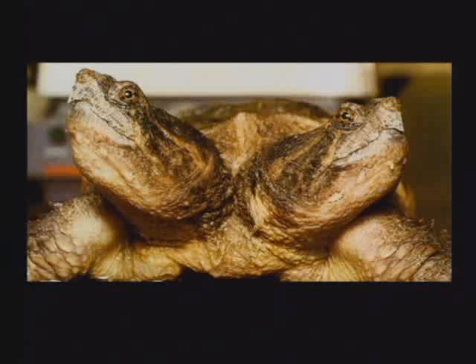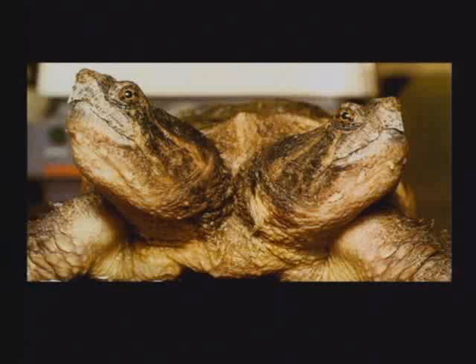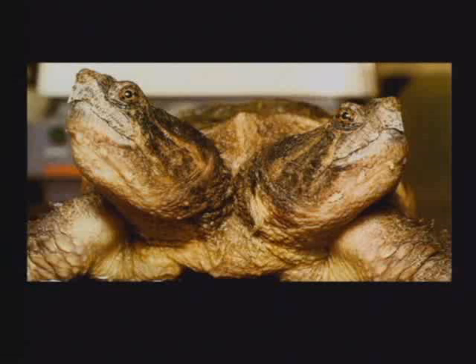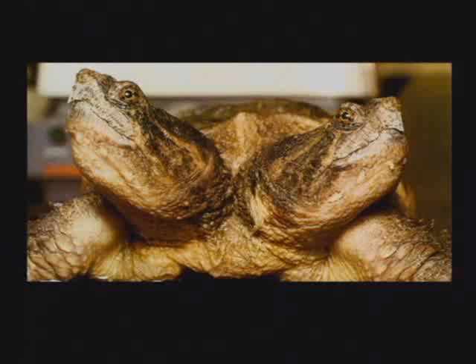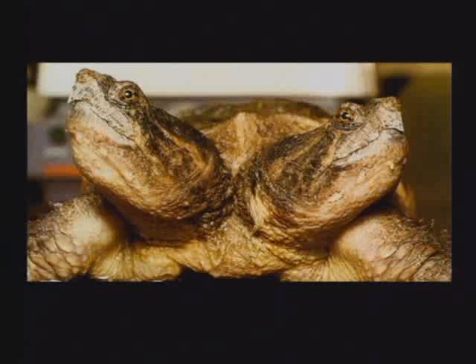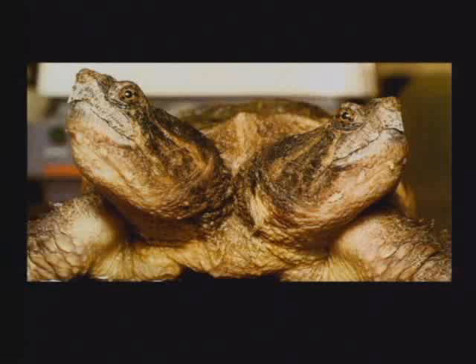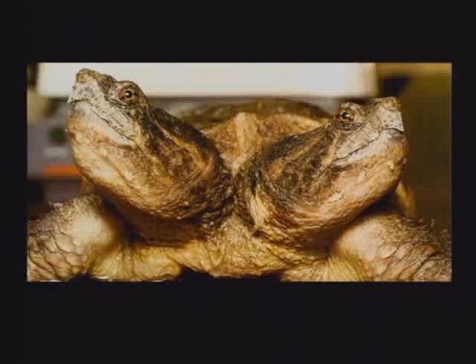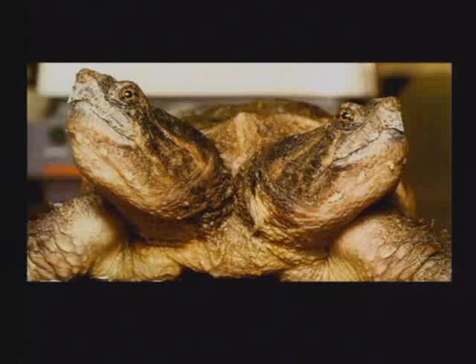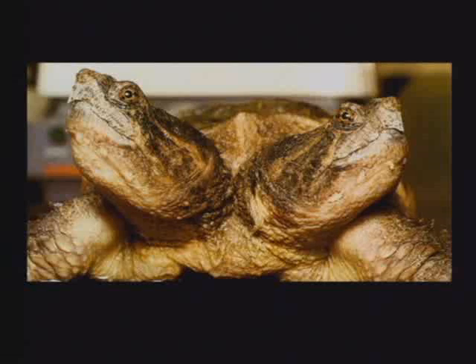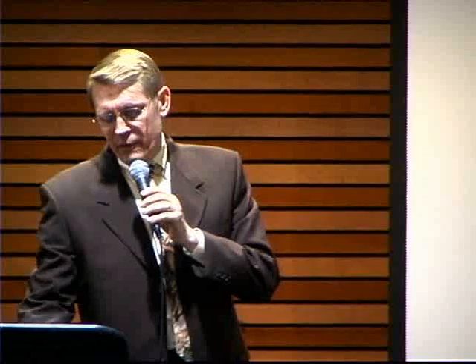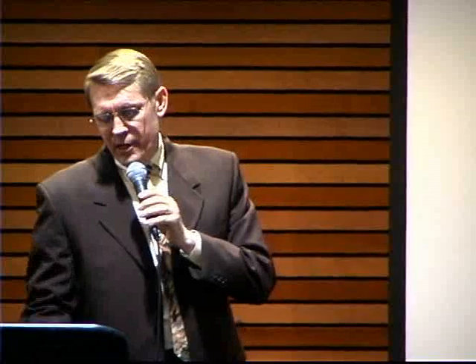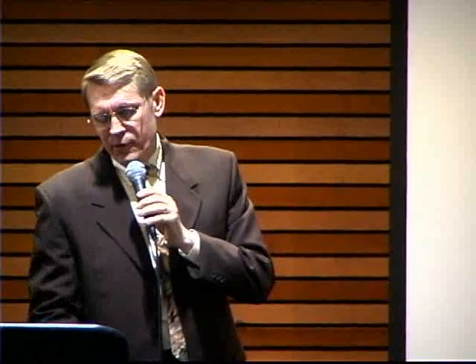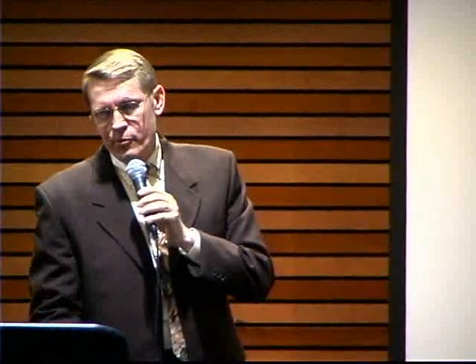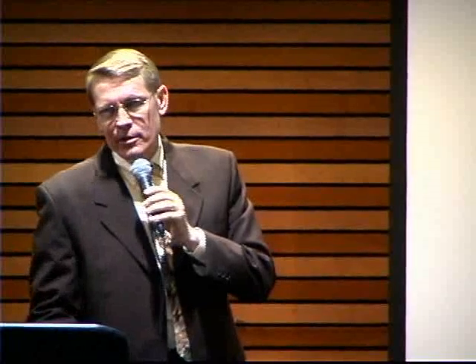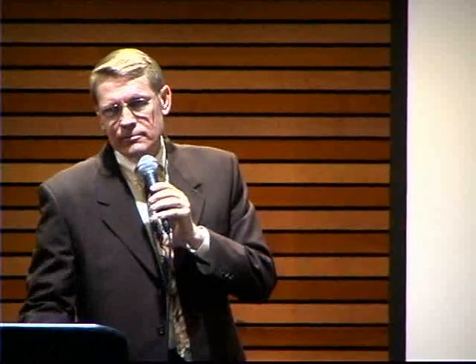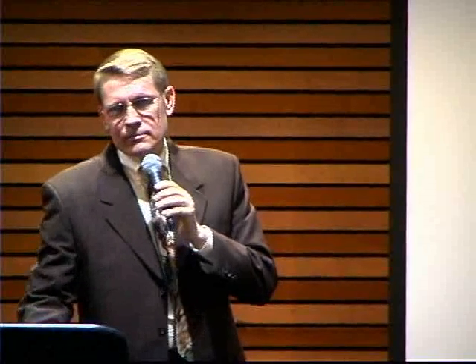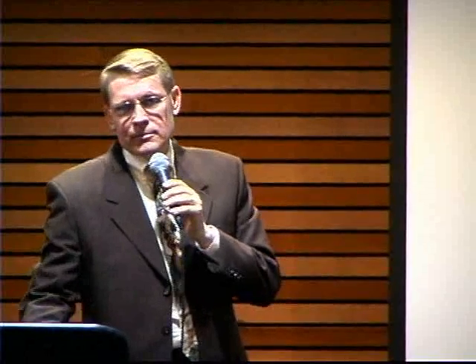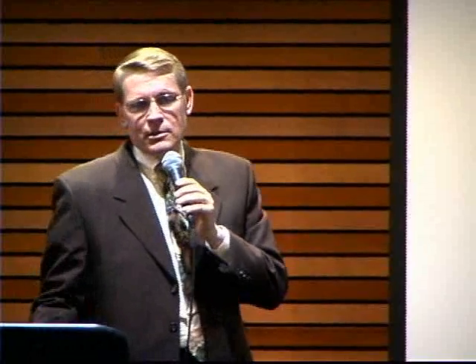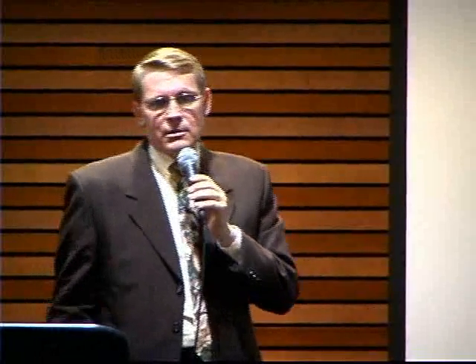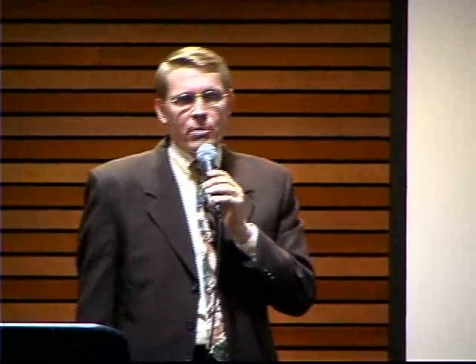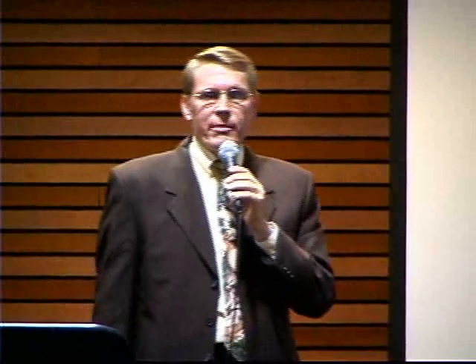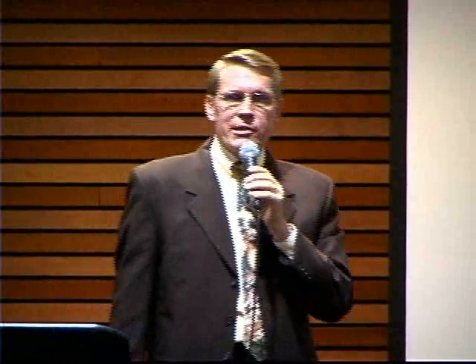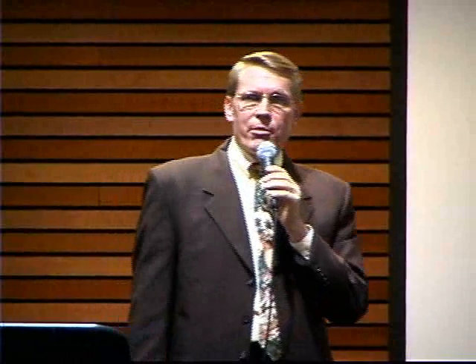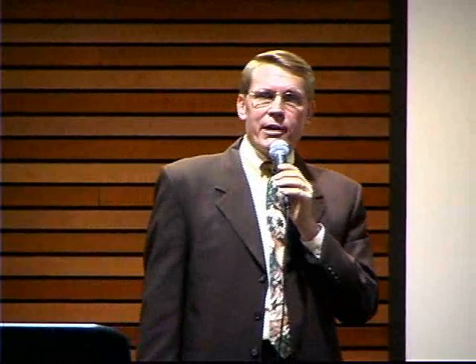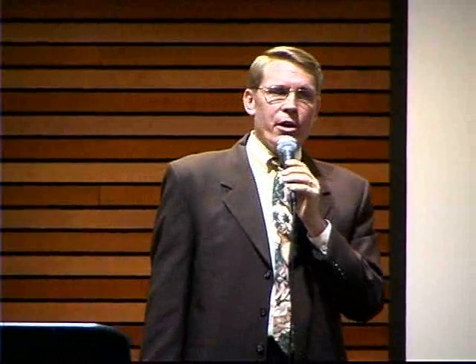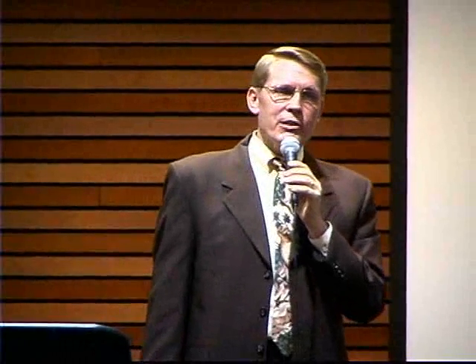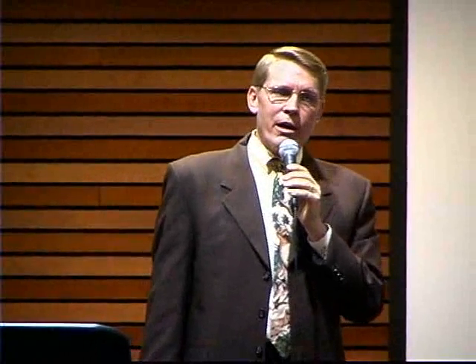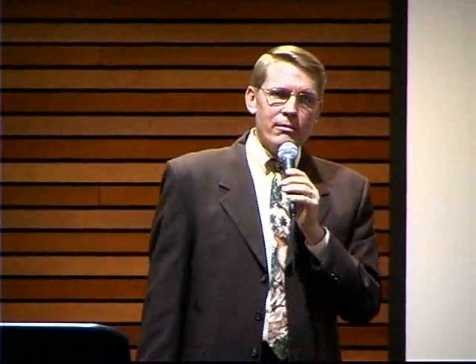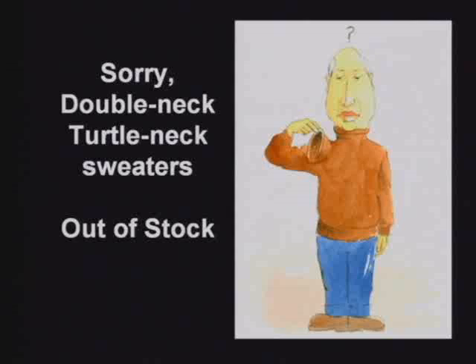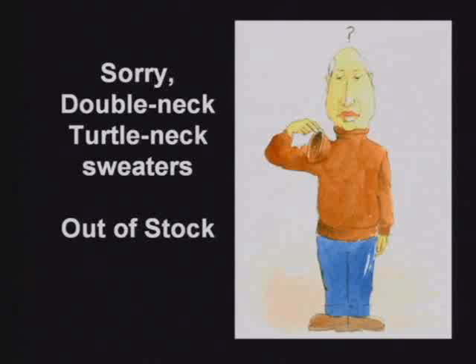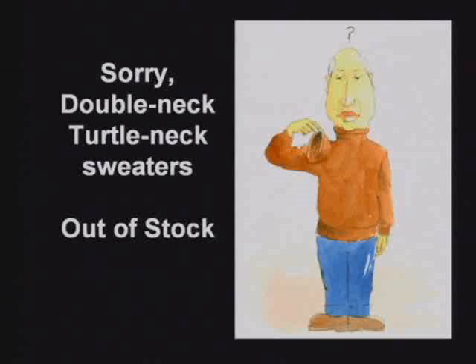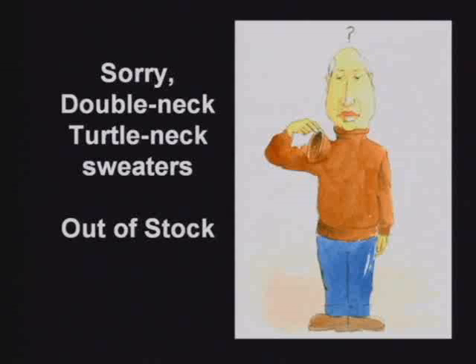Now, he's going to freeze first winter. Nobody makes a double-neck turtleneck sweater. They don't.